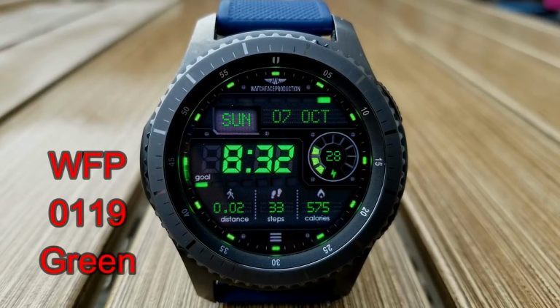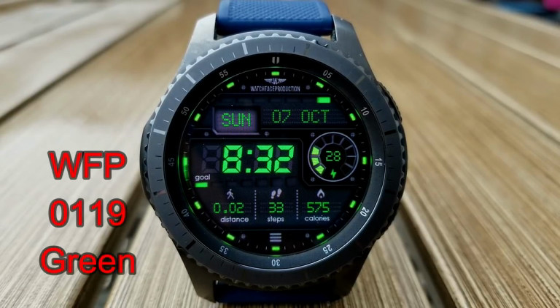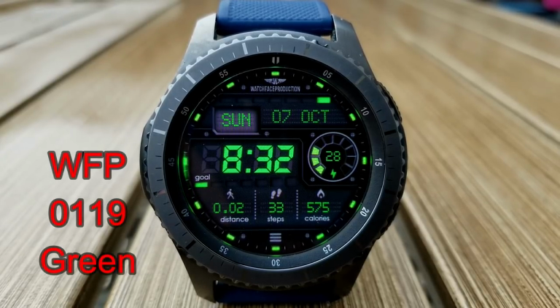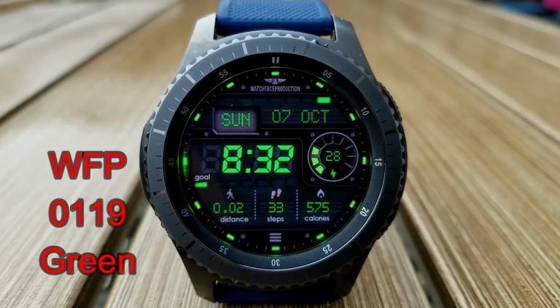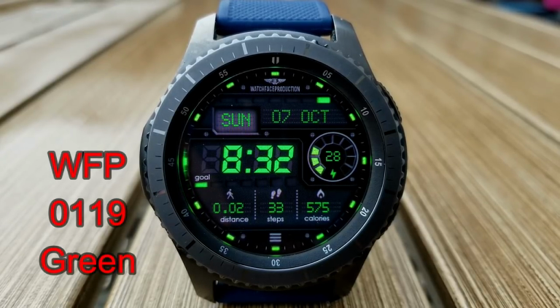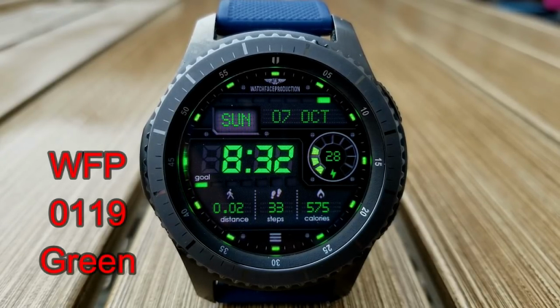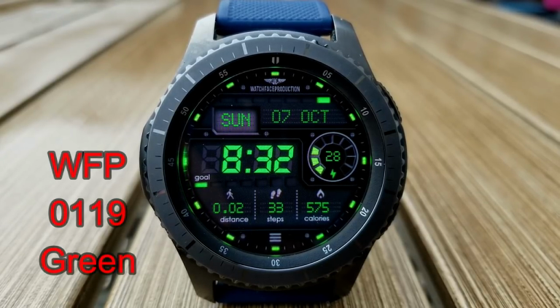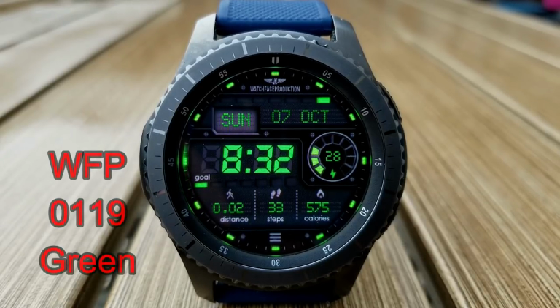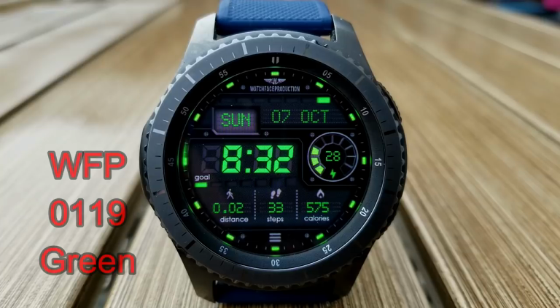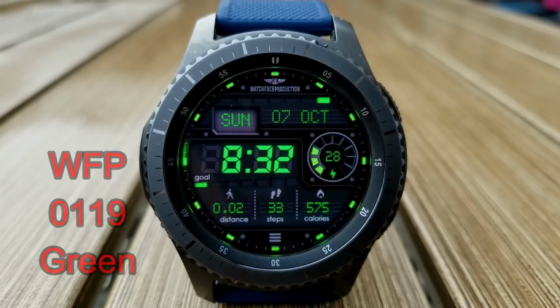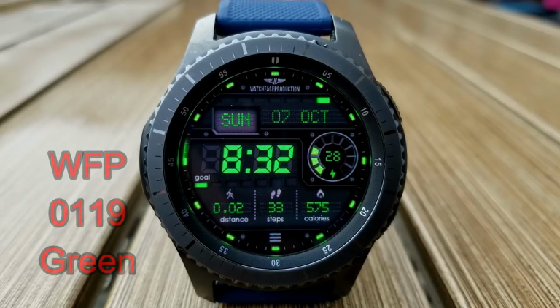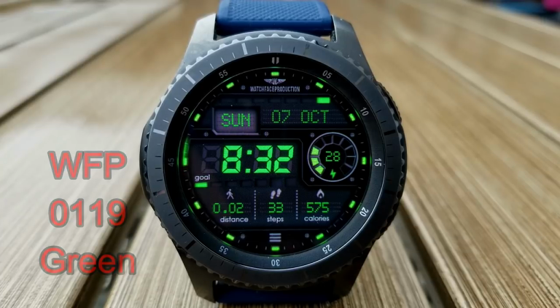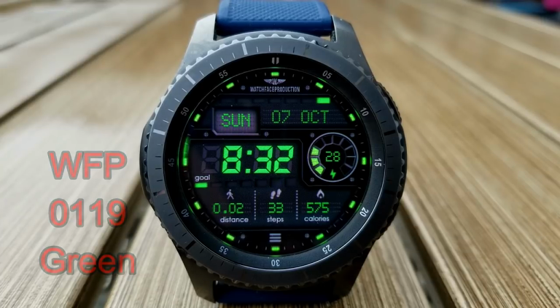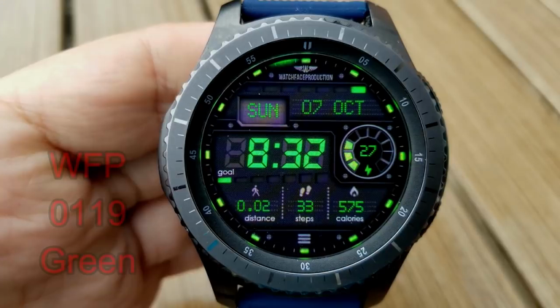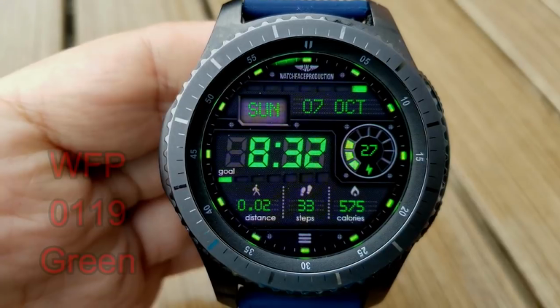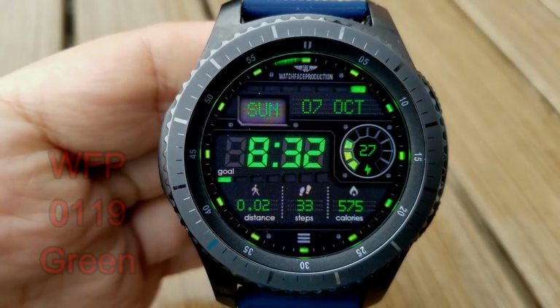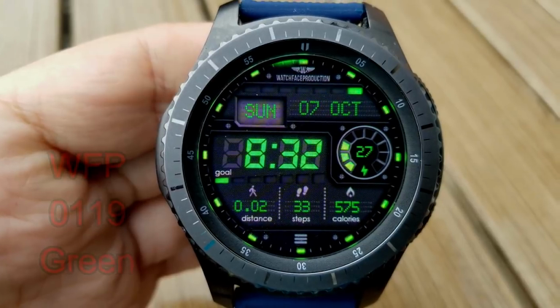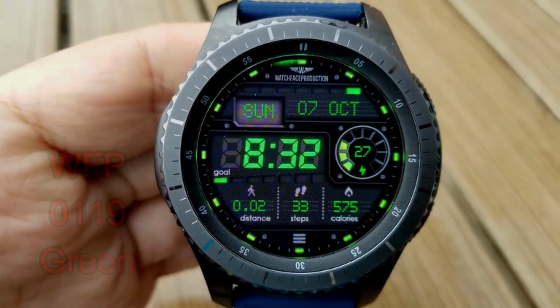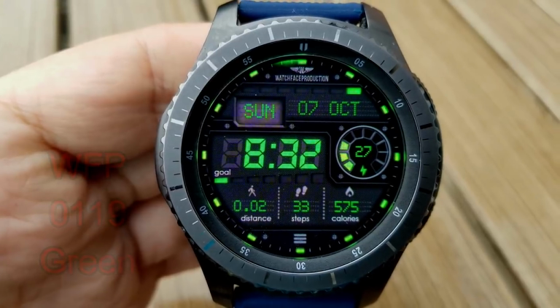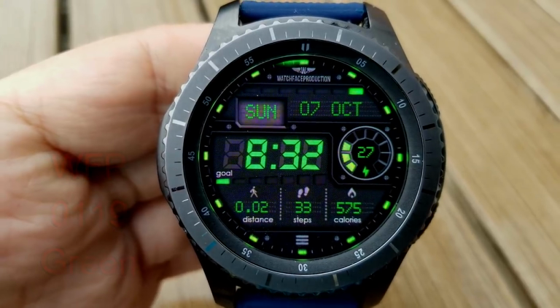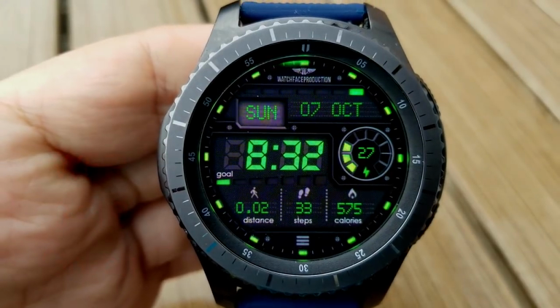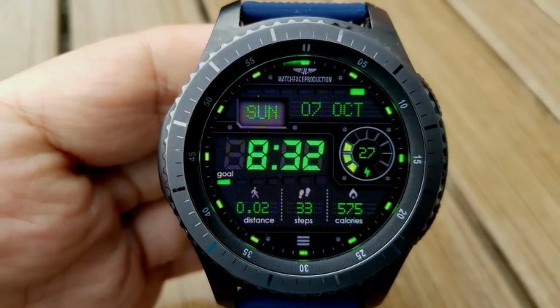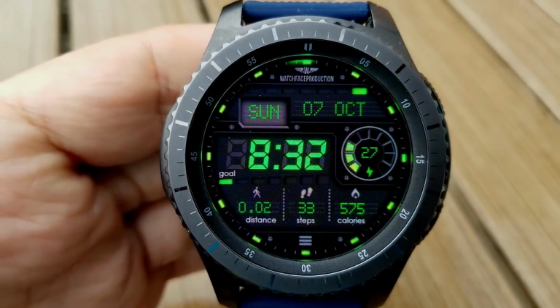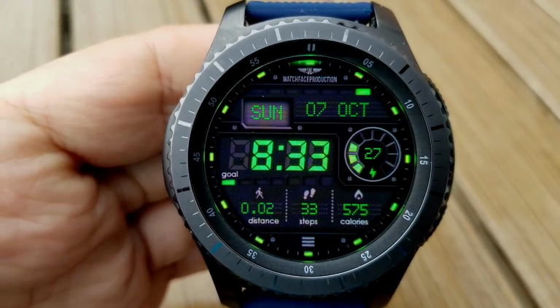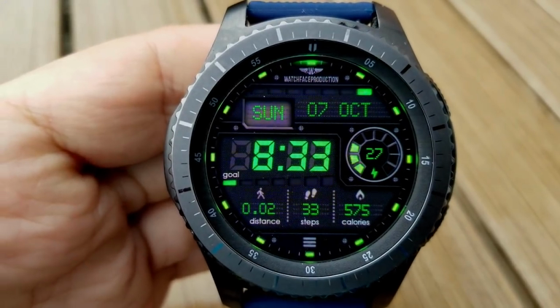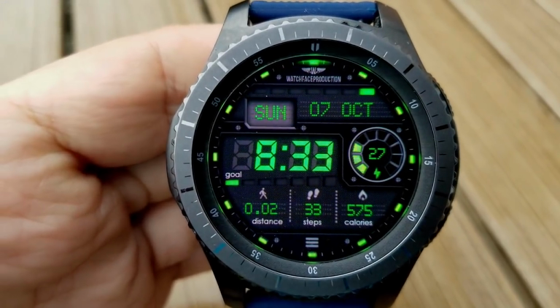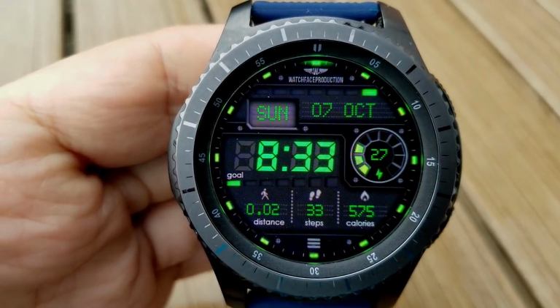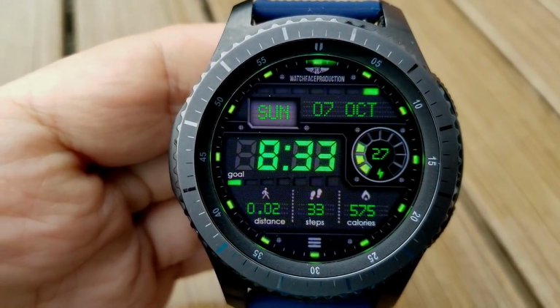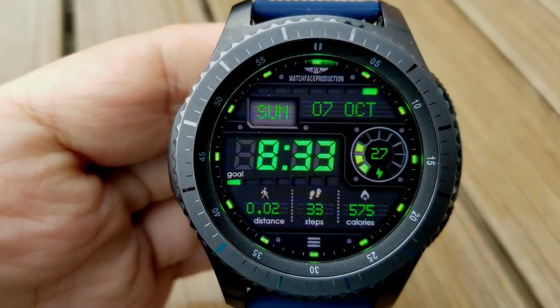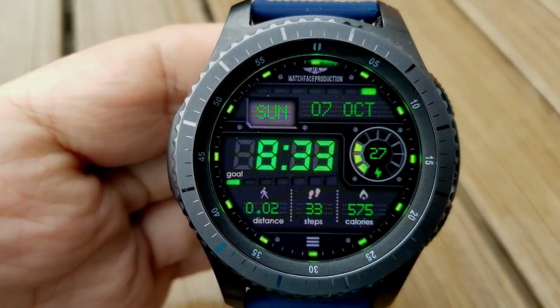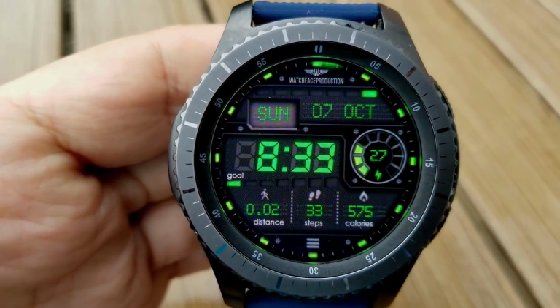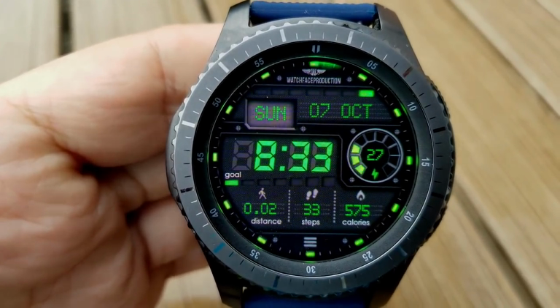And lastly, each one of these models features a glowing and sweeping seconds hand that circles the bezel.